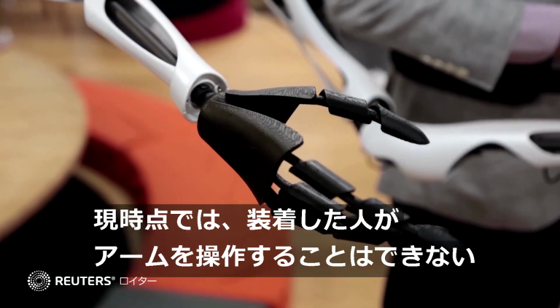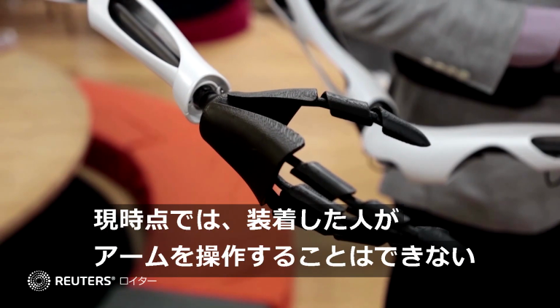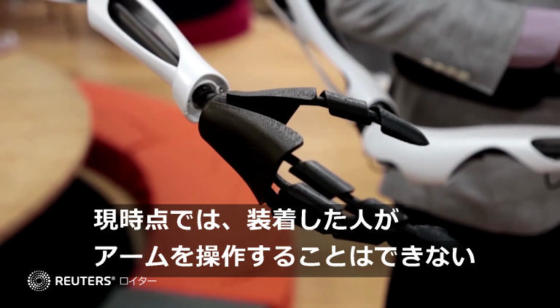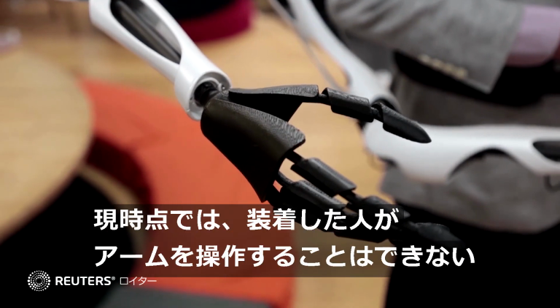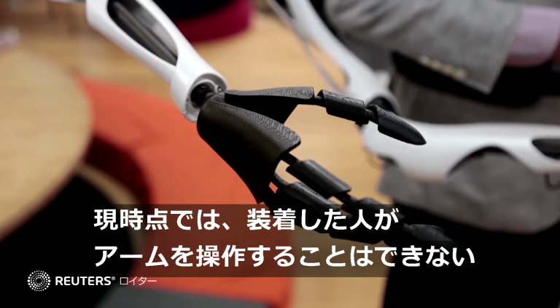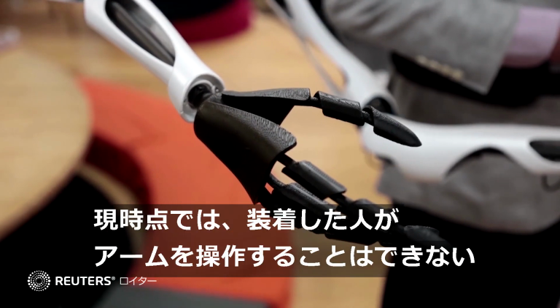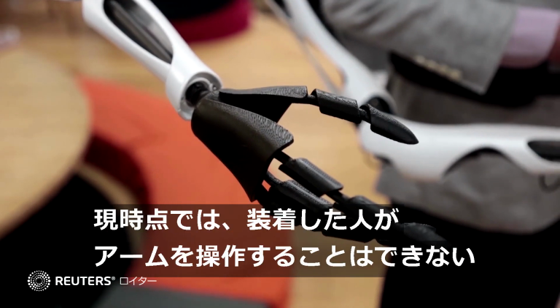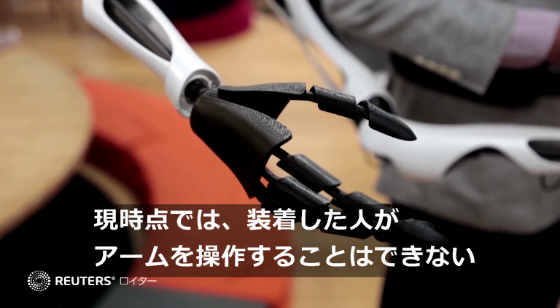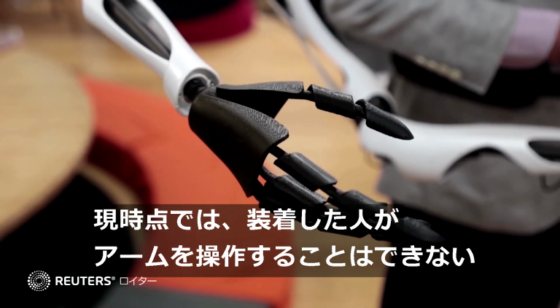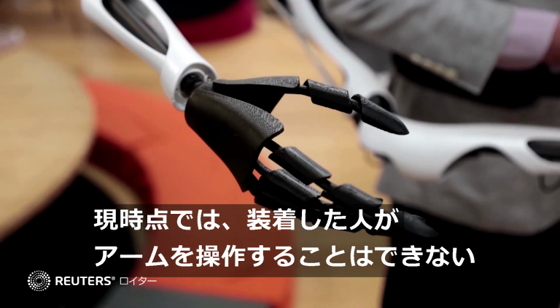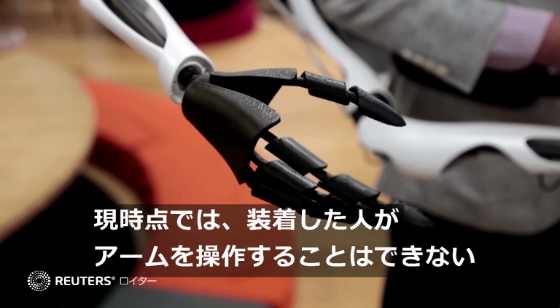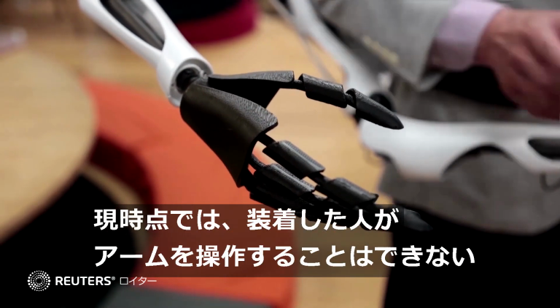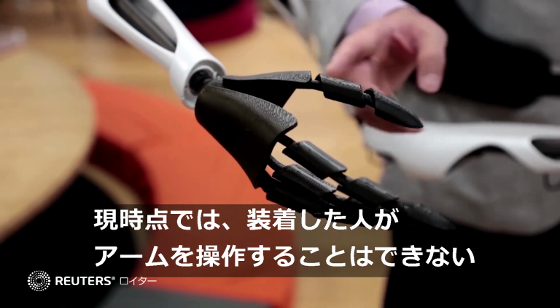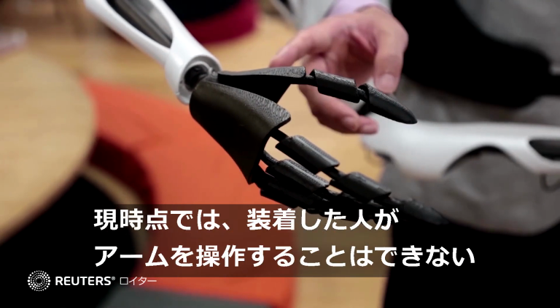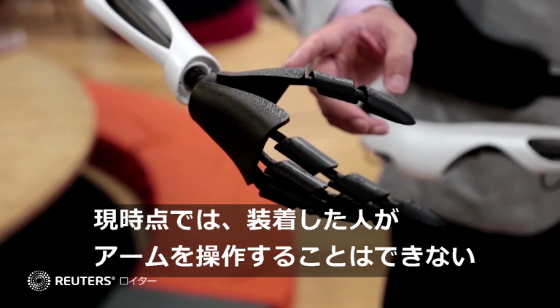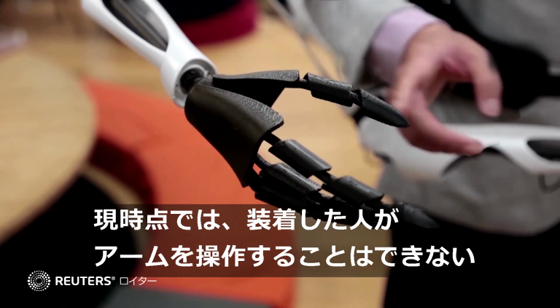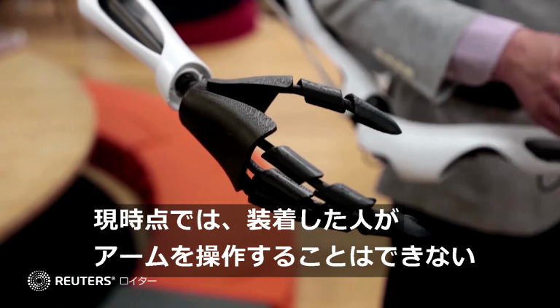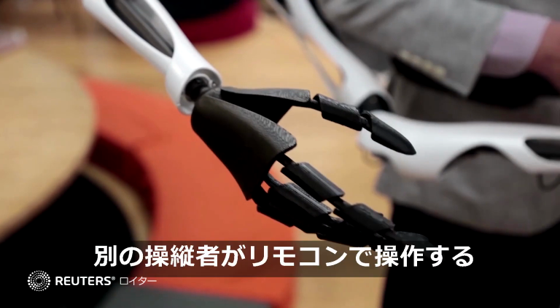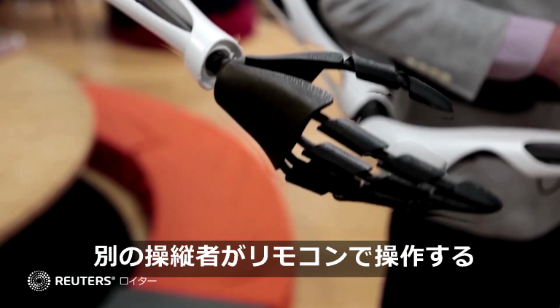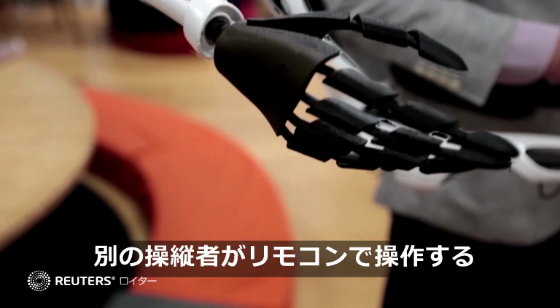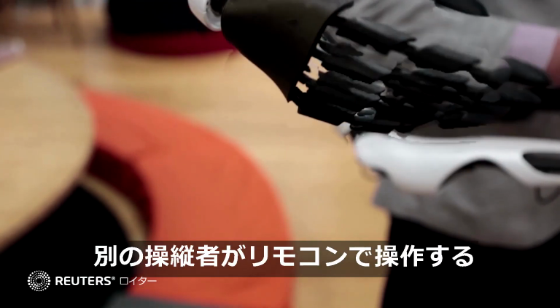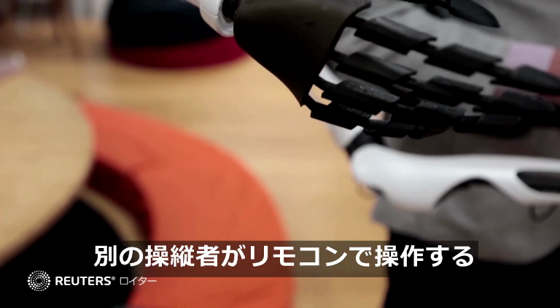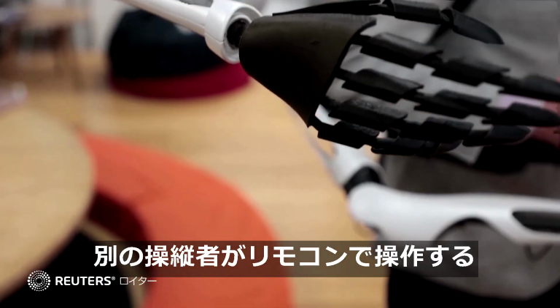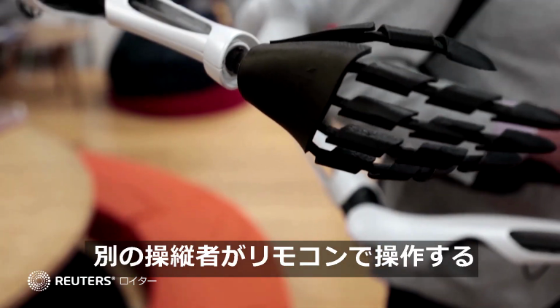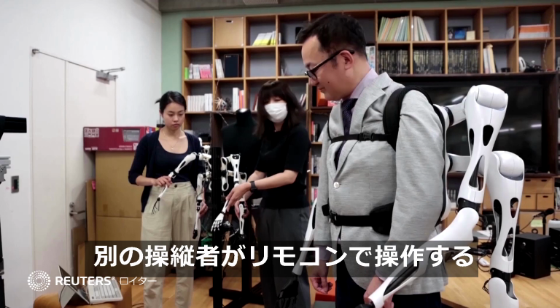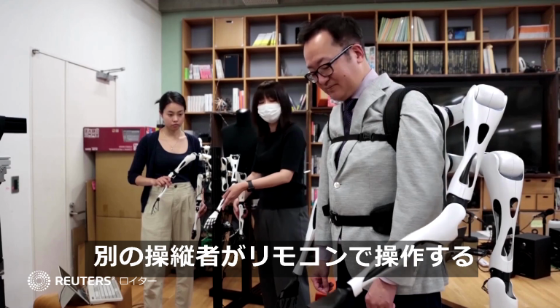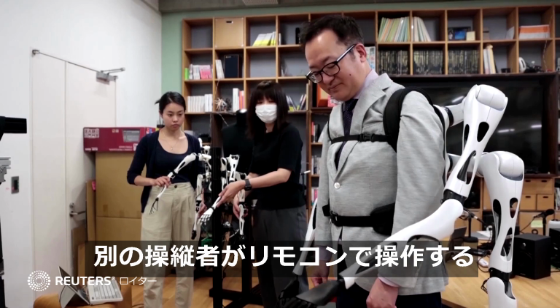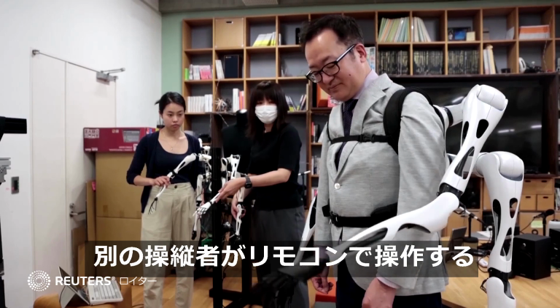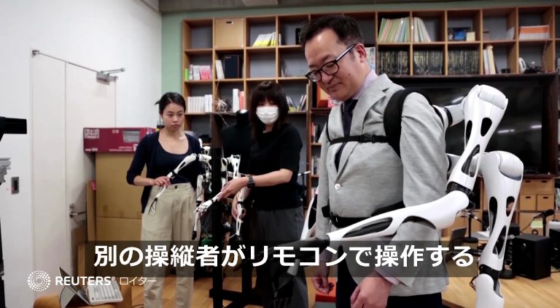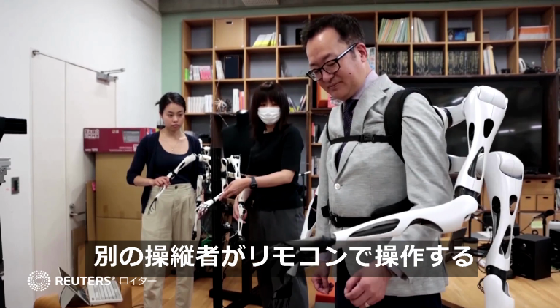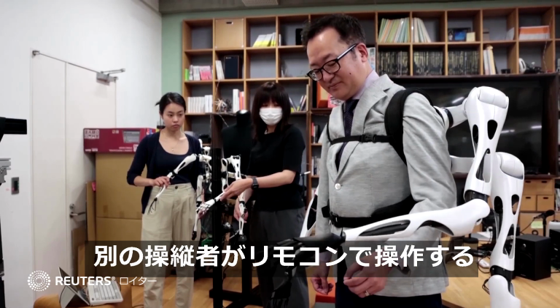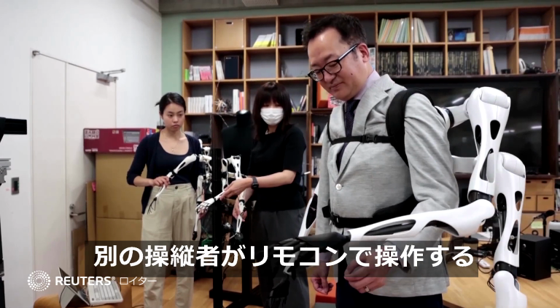Currently, they're not controlled by the wearer though. Rather, they move with the remote-controlled motion of a separate operator.